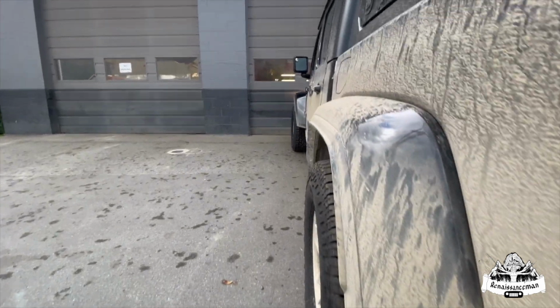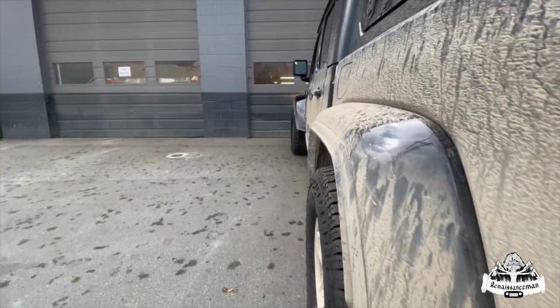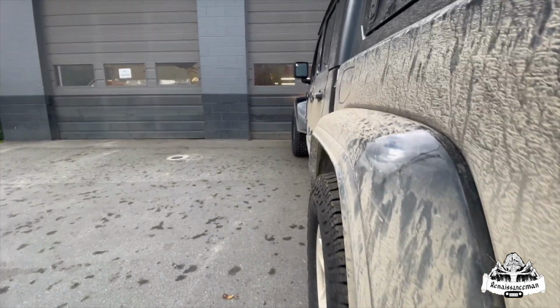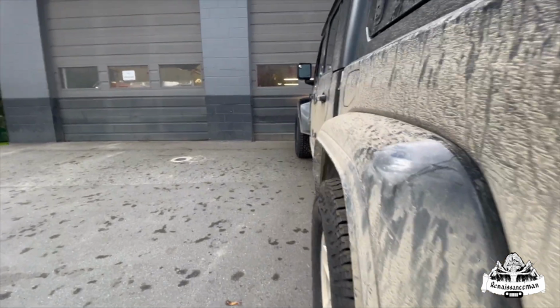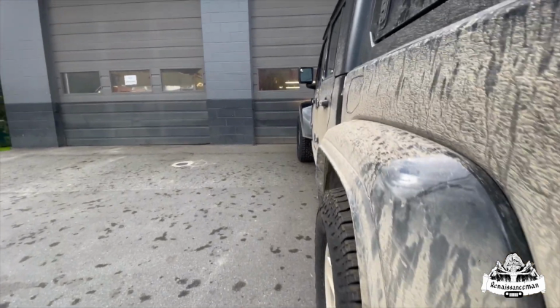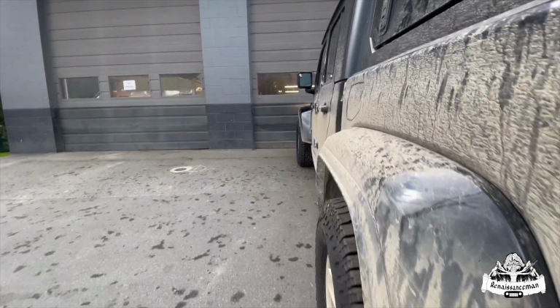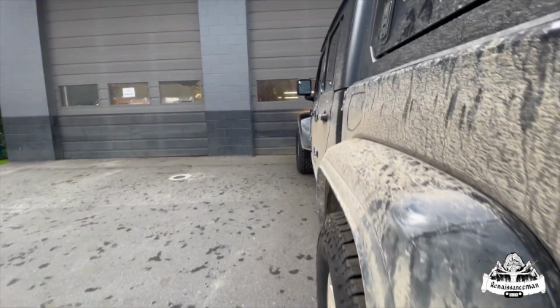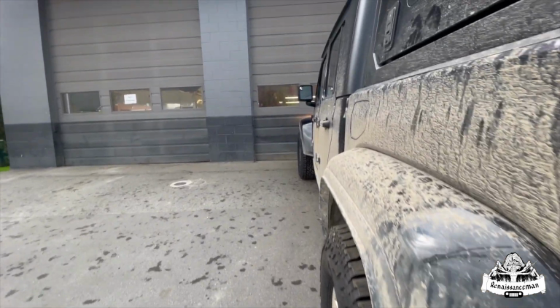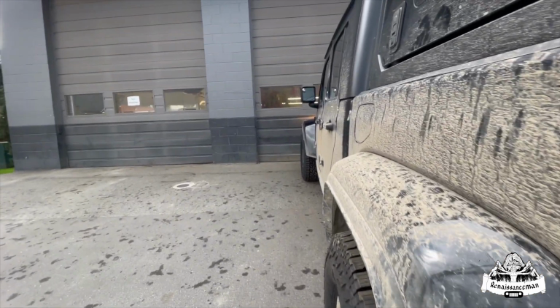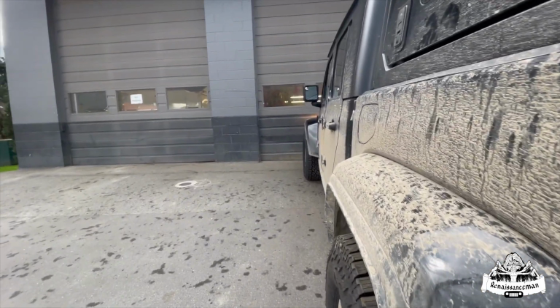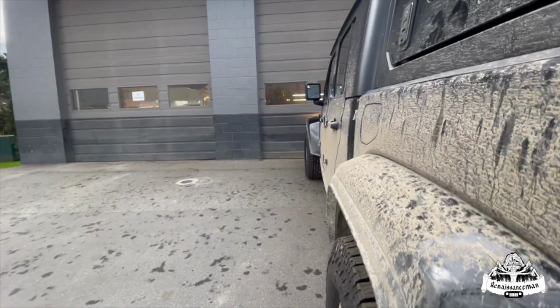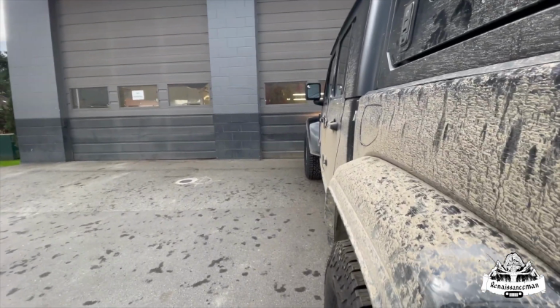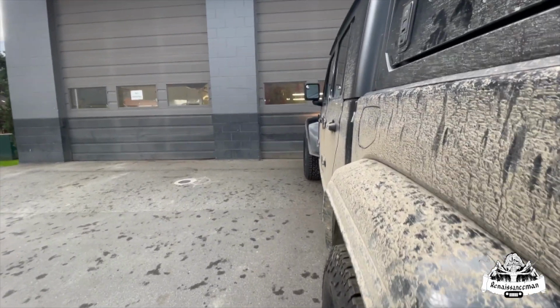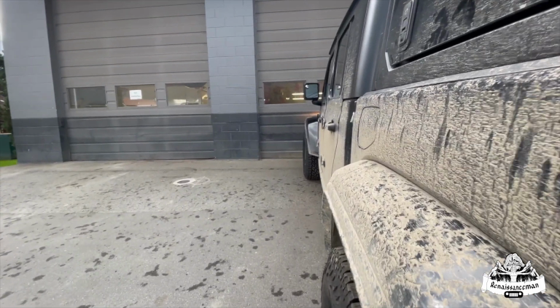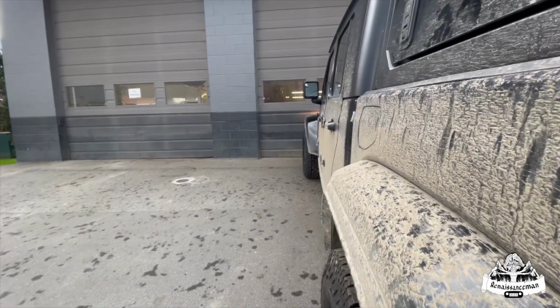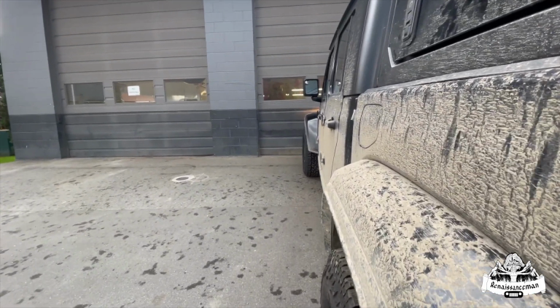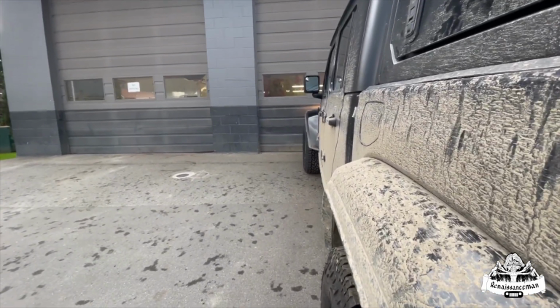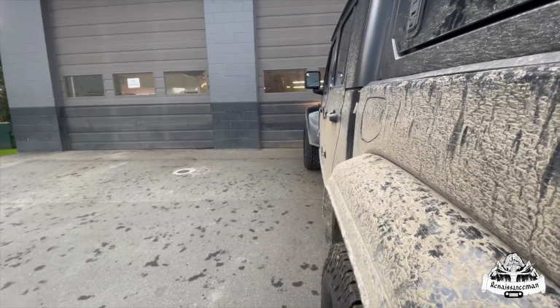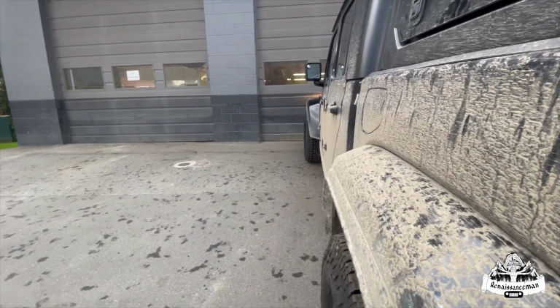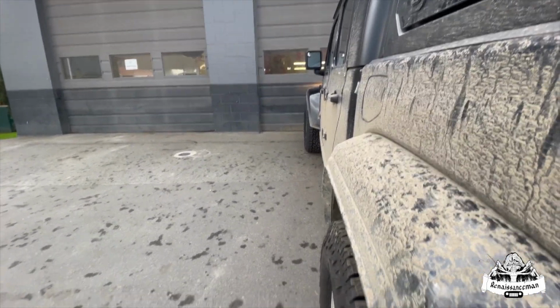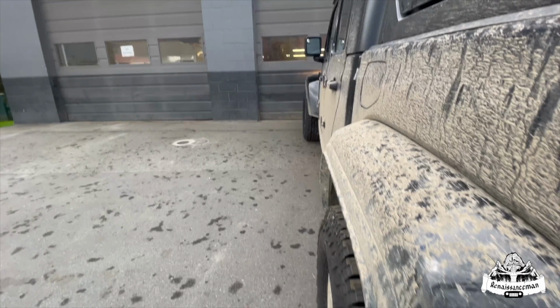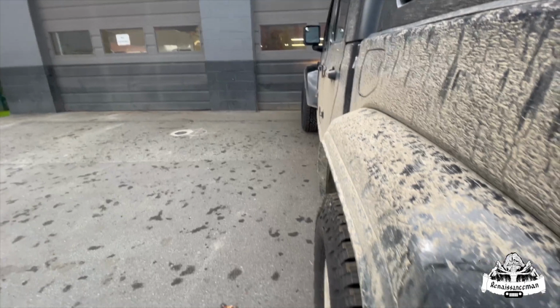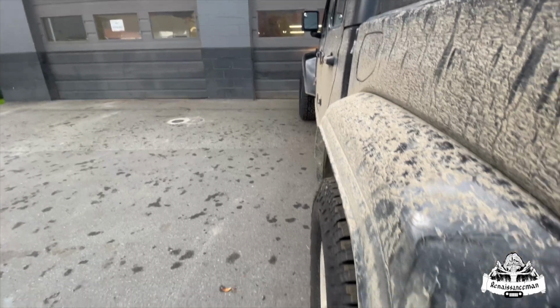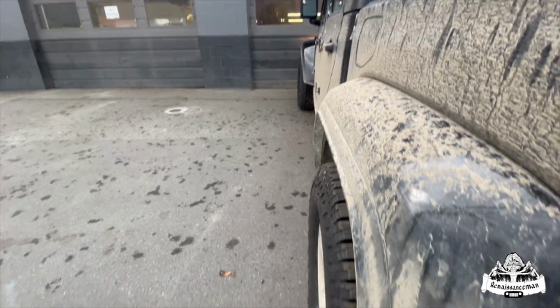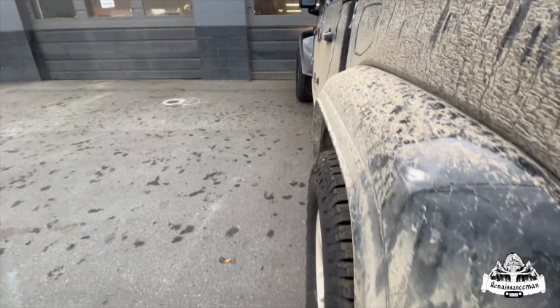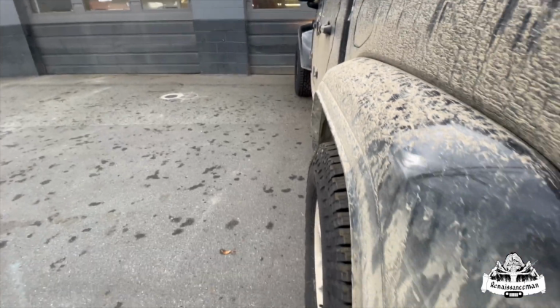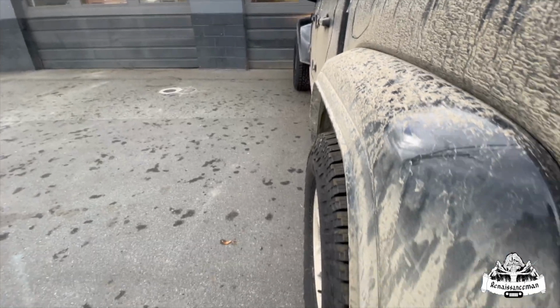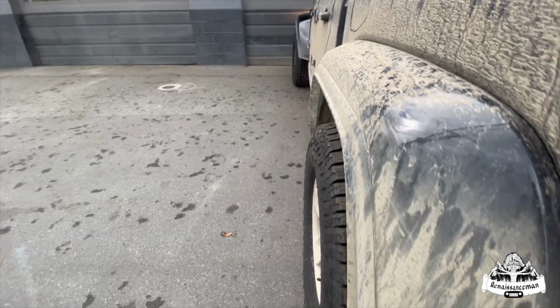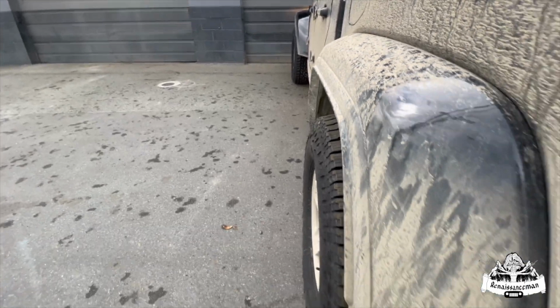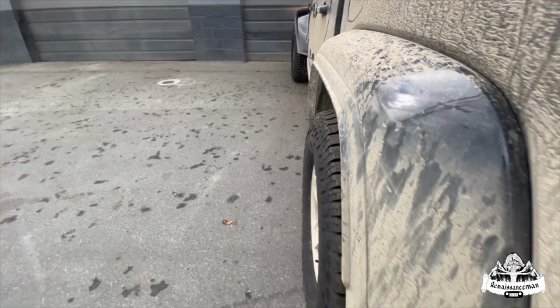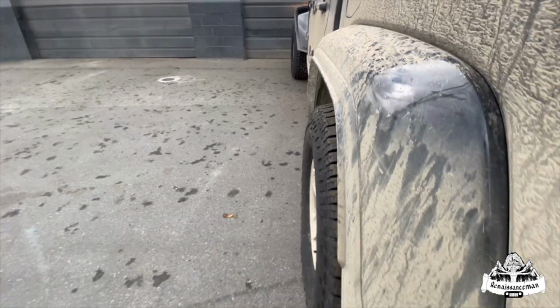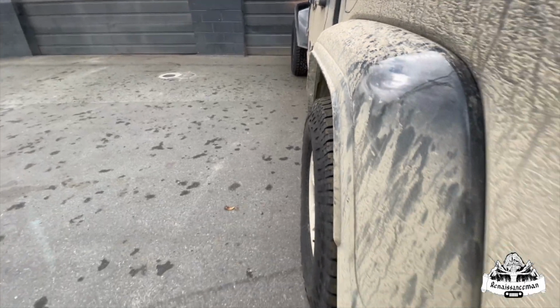They don't protrude out past the fenders, which is nice. It's owed a touch on the front, but we're going to get some mud flaps, so we're good.